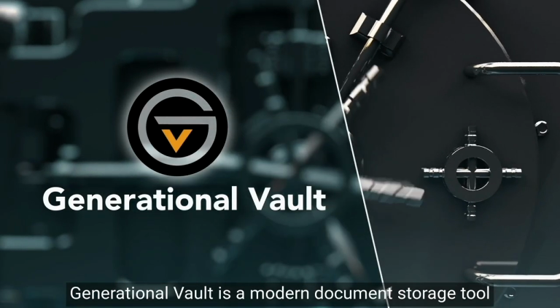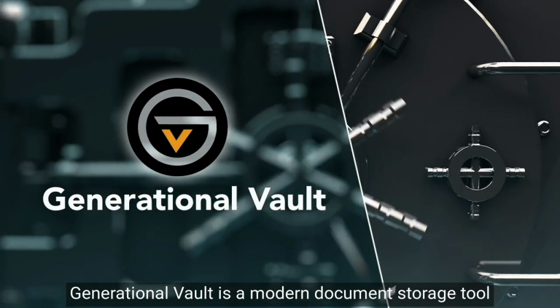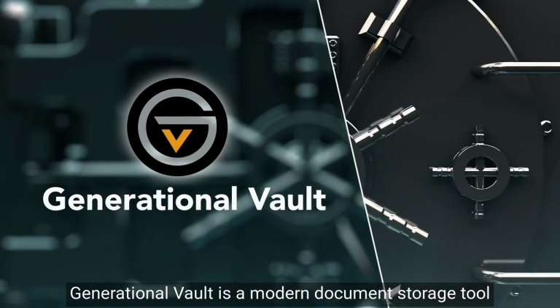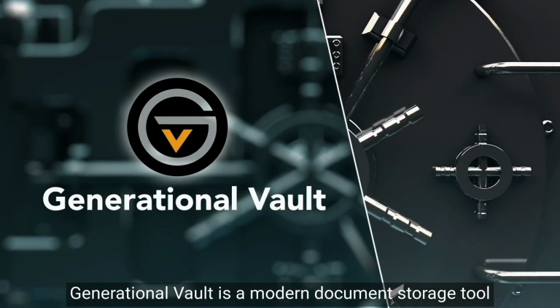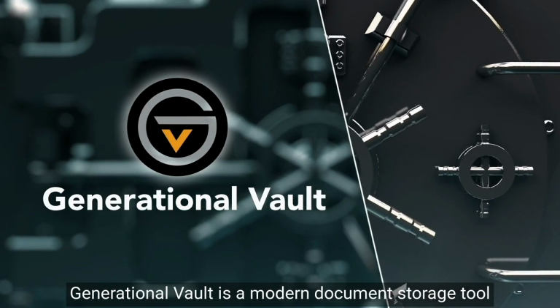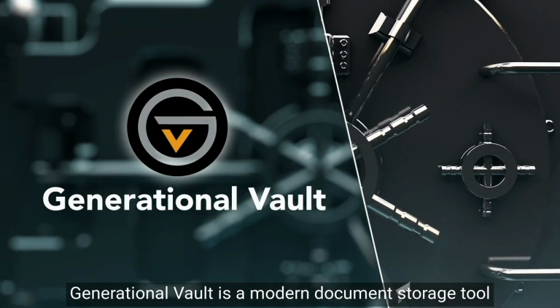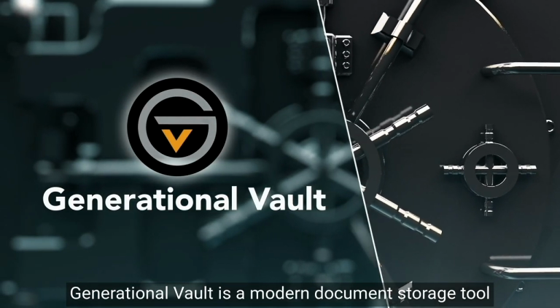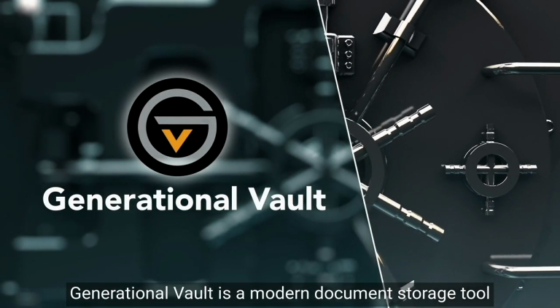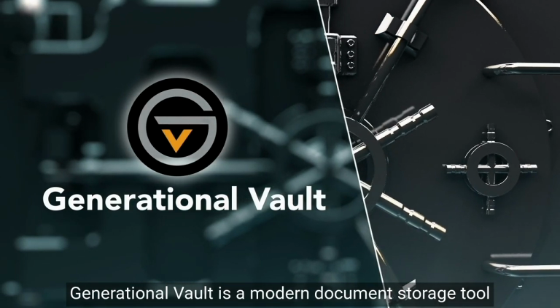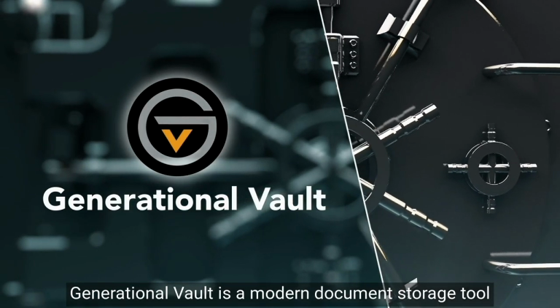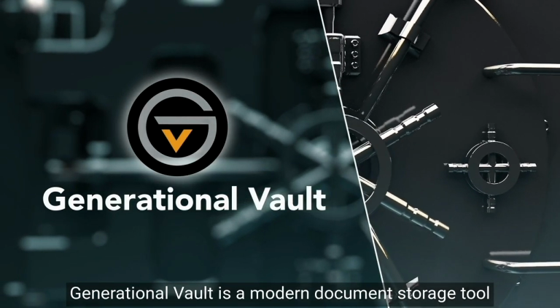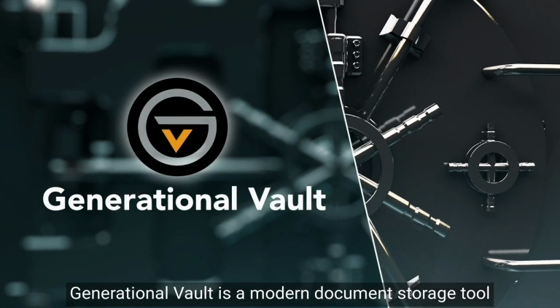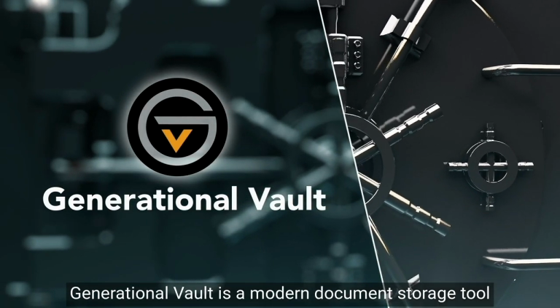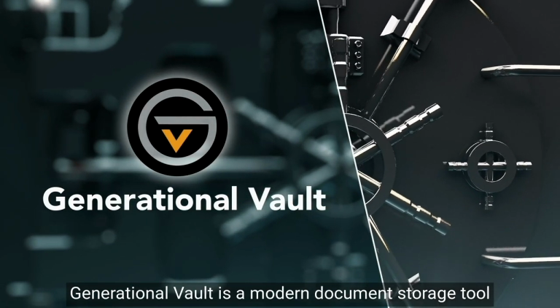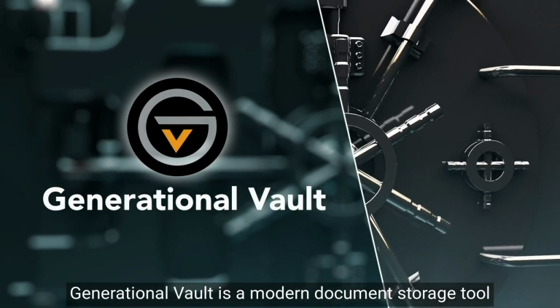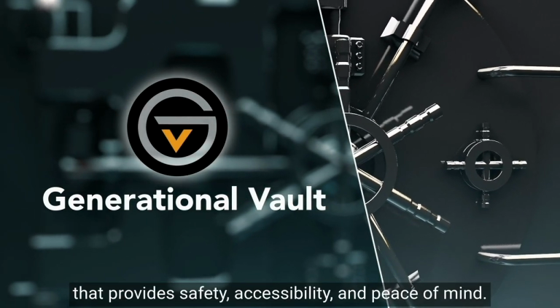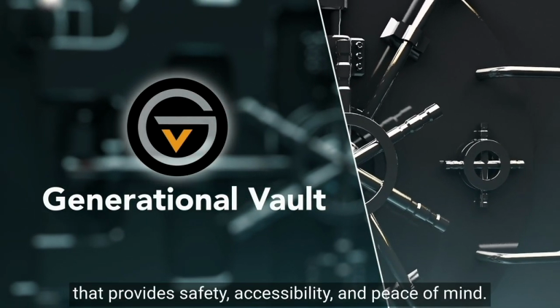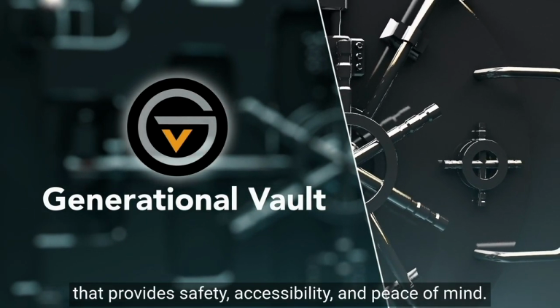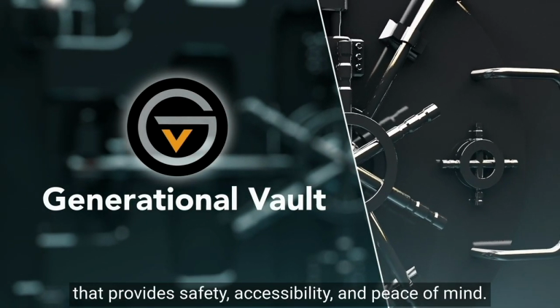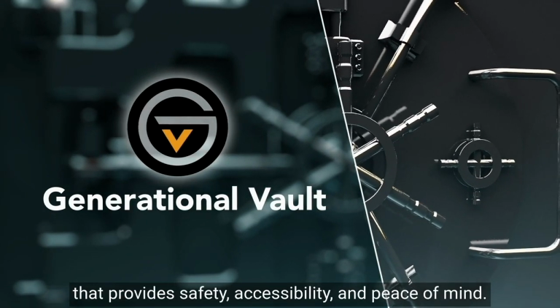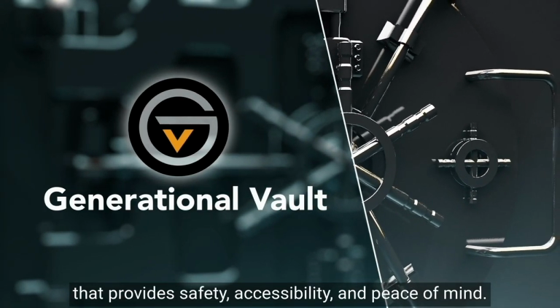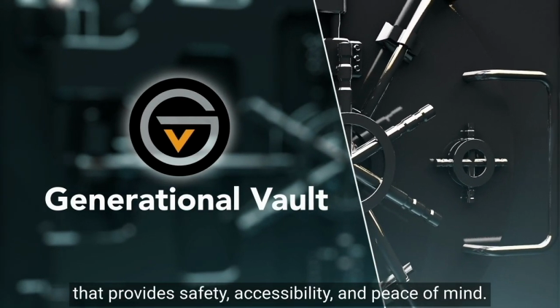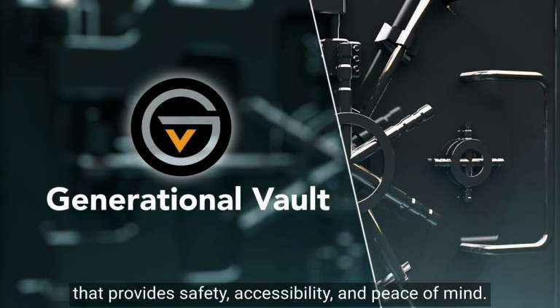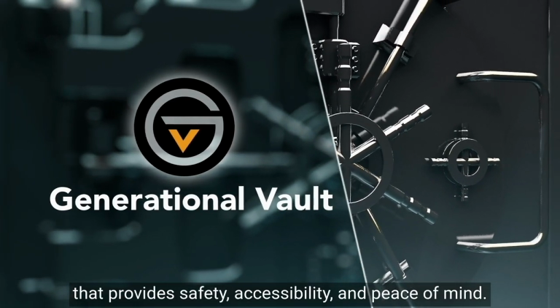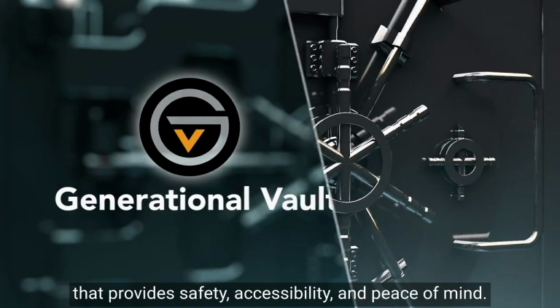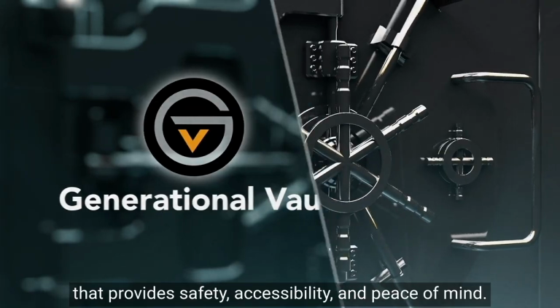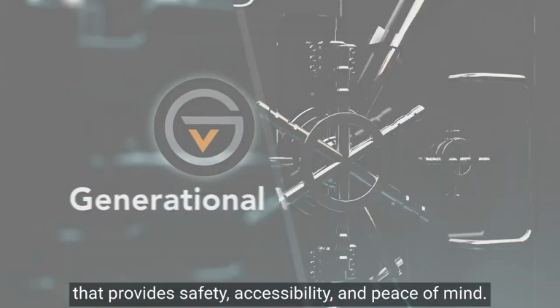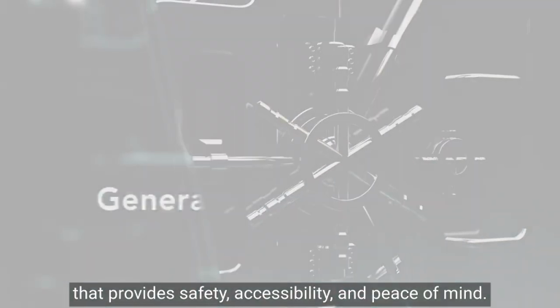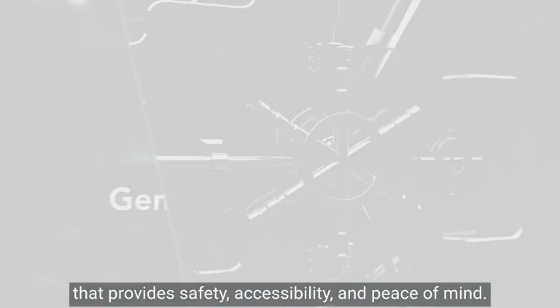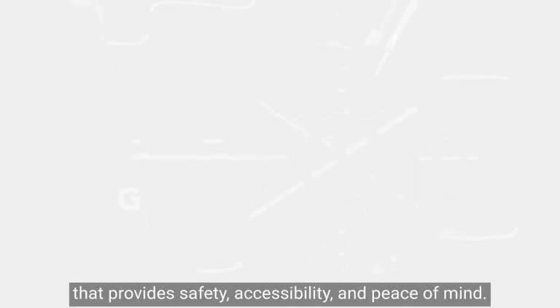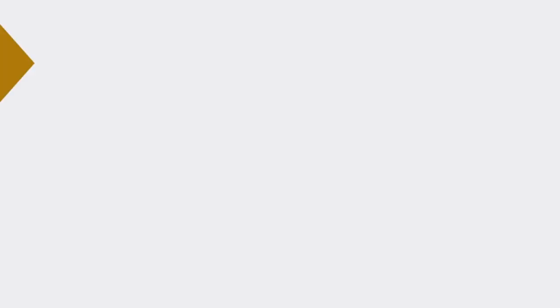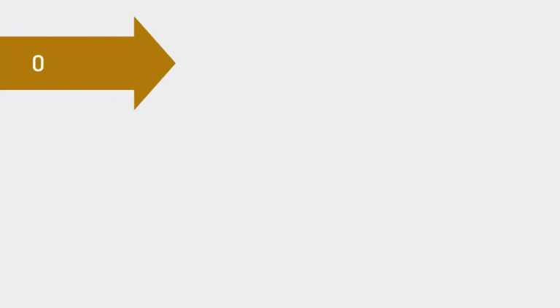Generational Vault is a modern document storage tool that provides safety, accessibility, and peace of mind.